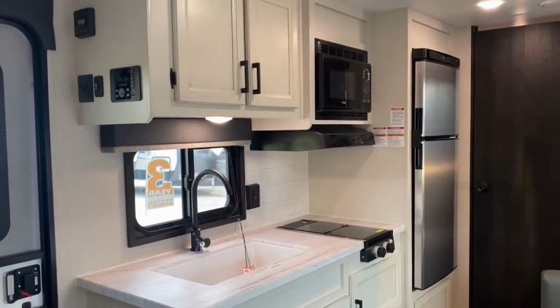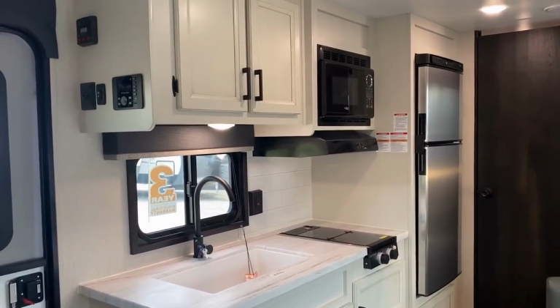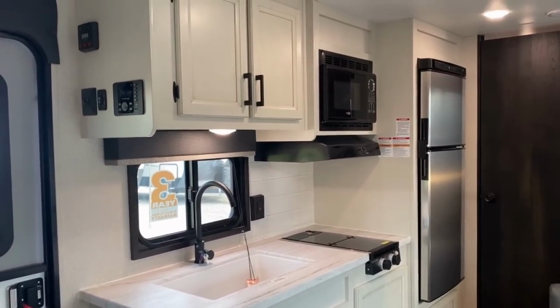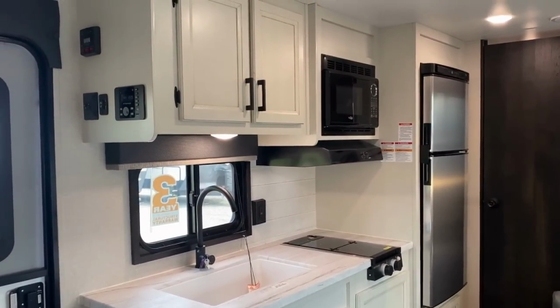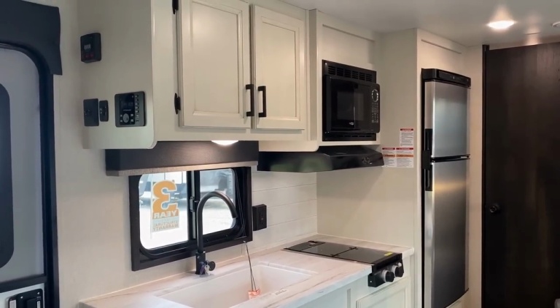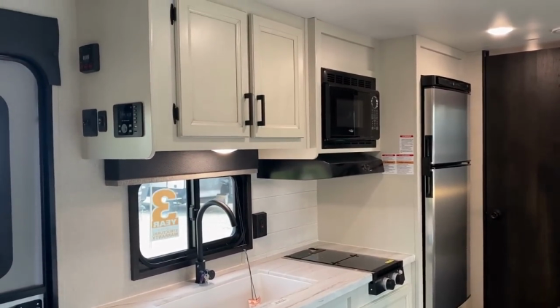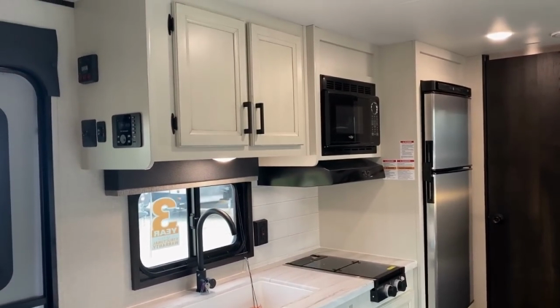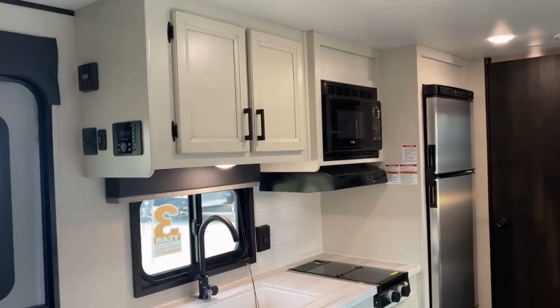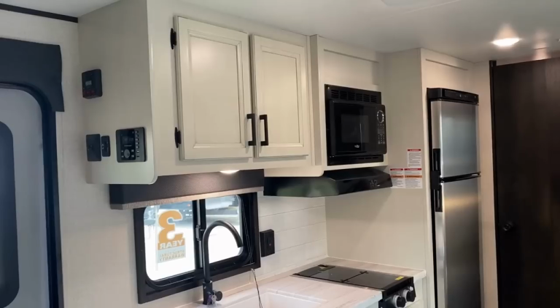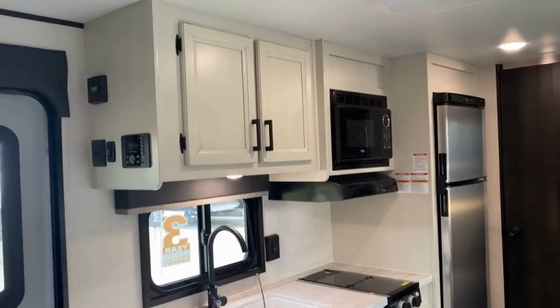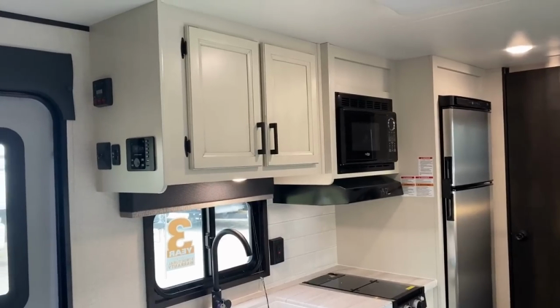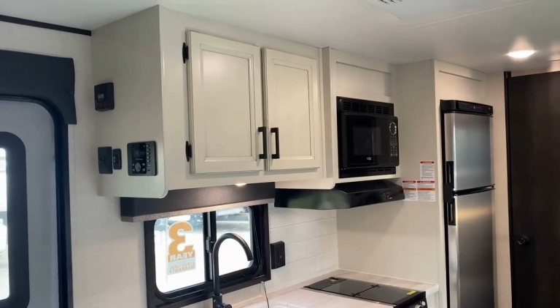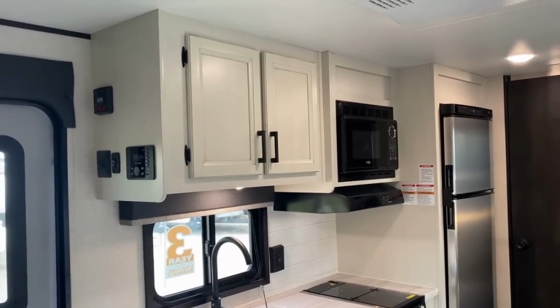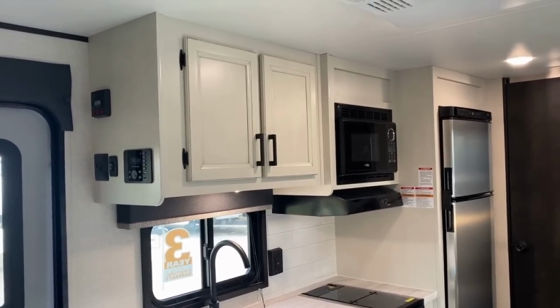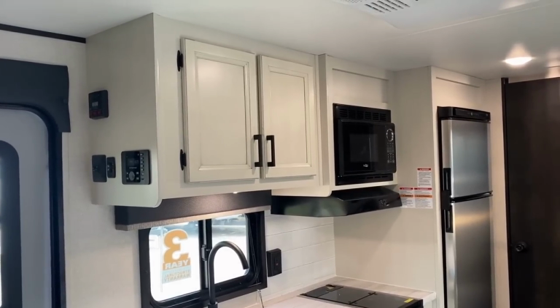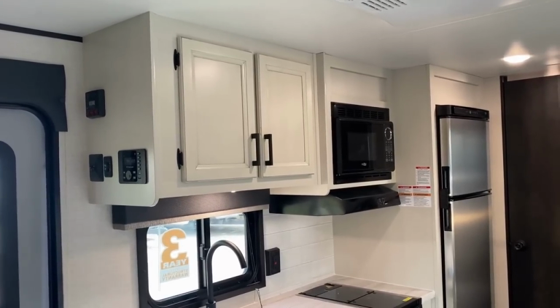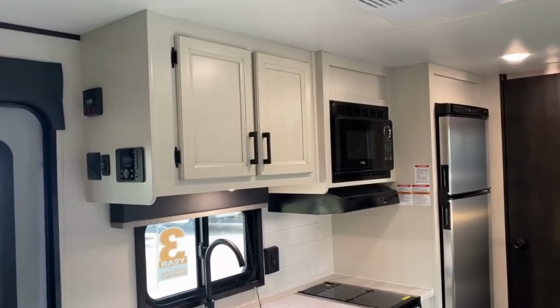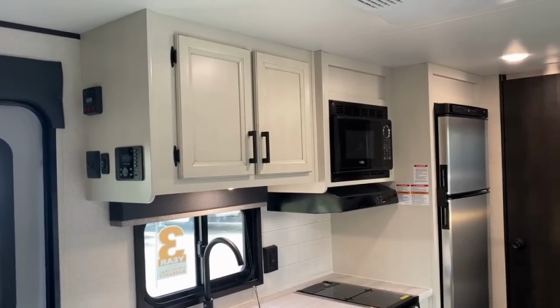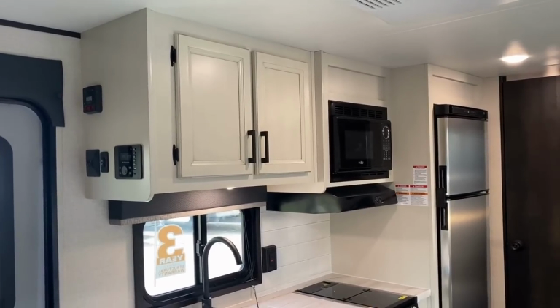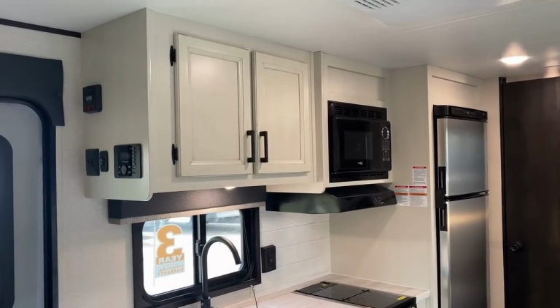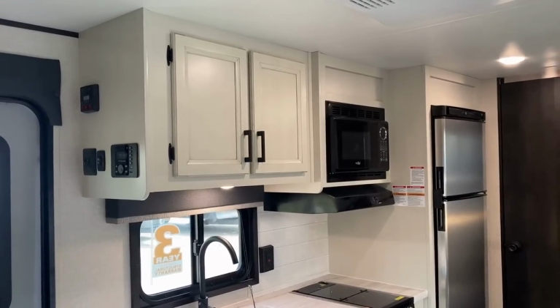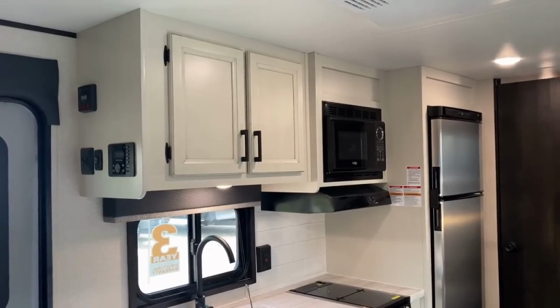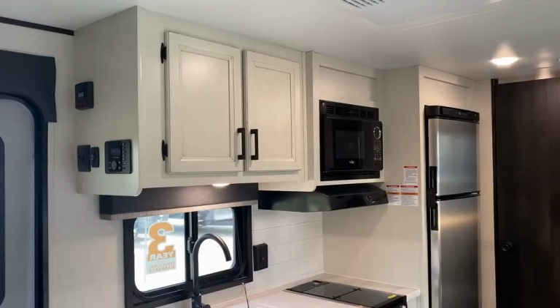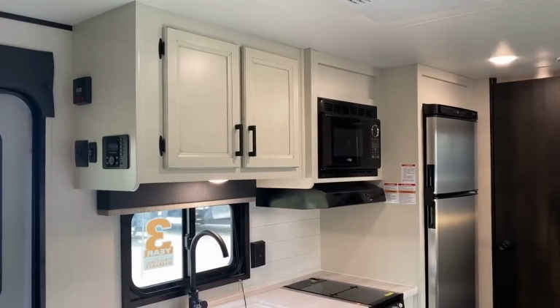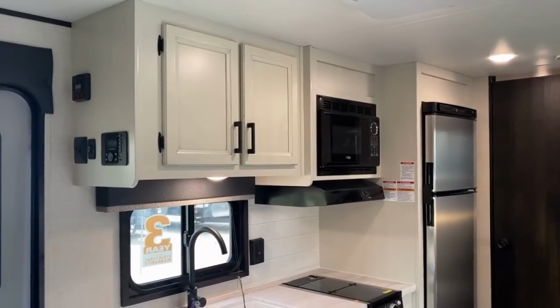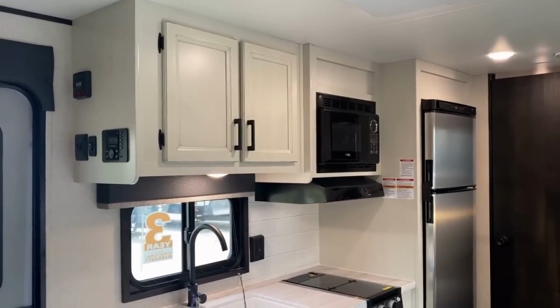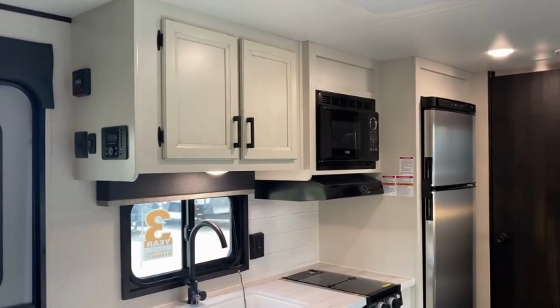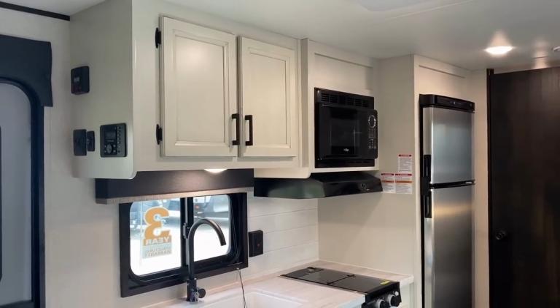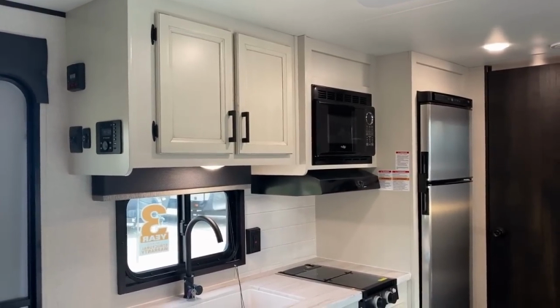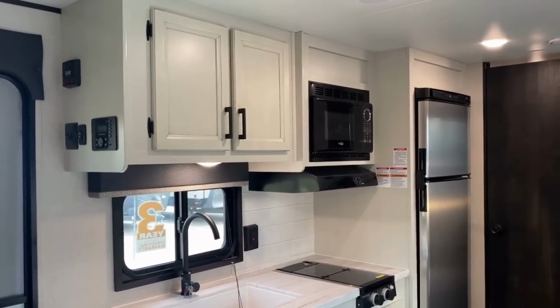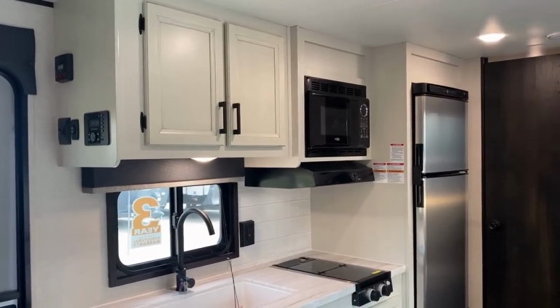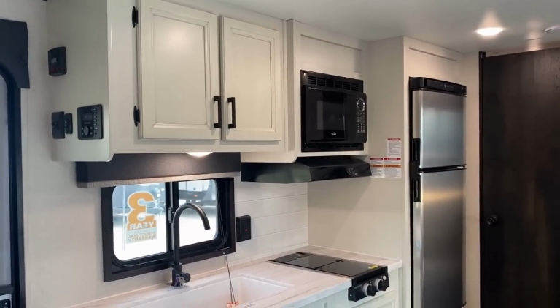These are not stapled cabinets. This is all pocket-screwed lumber-core cabinetry with all-wood doors, which is another nice little touch.